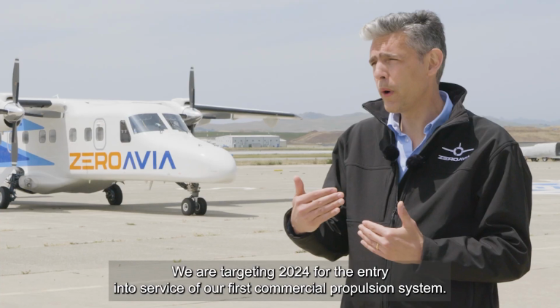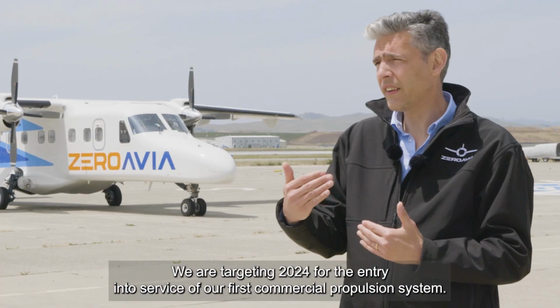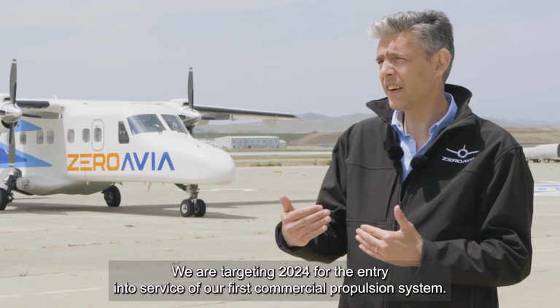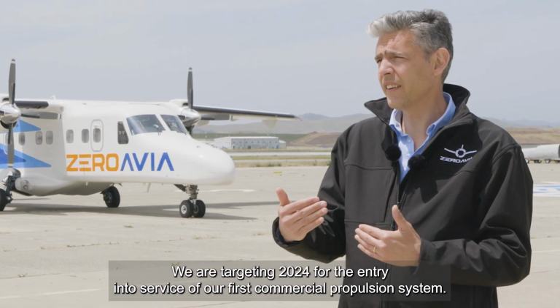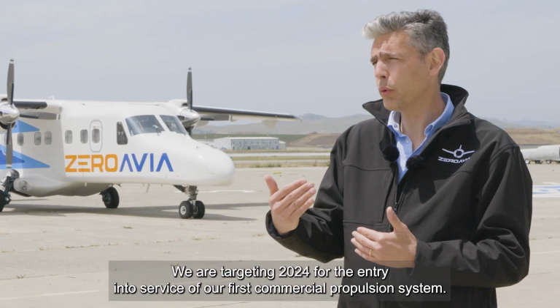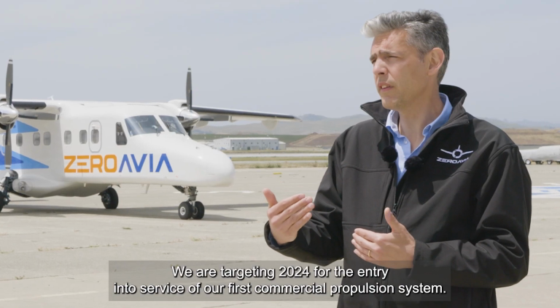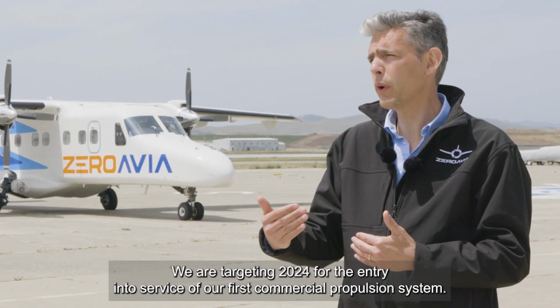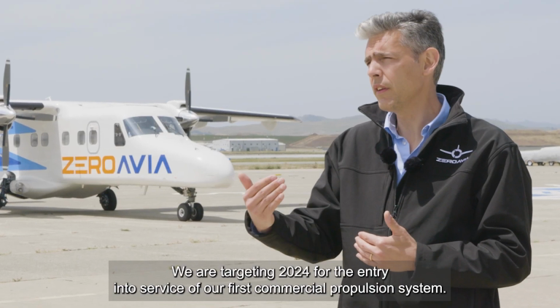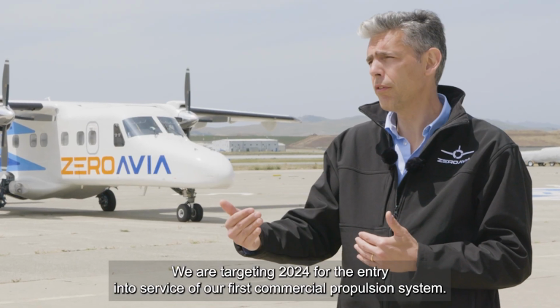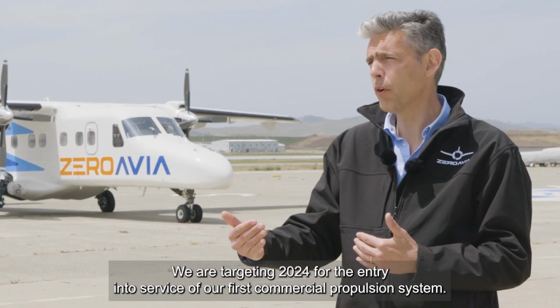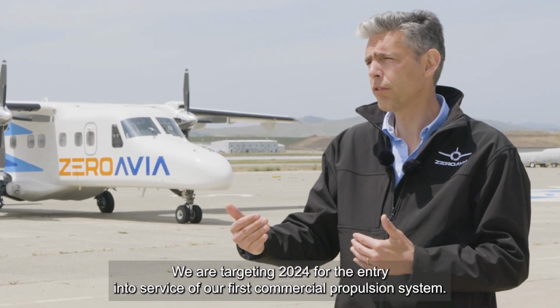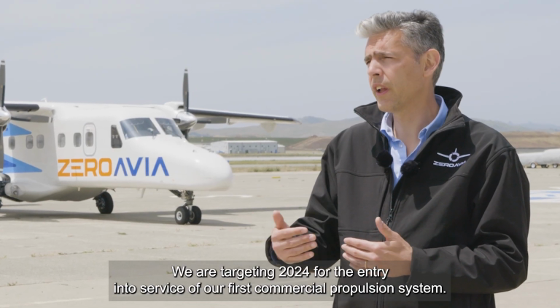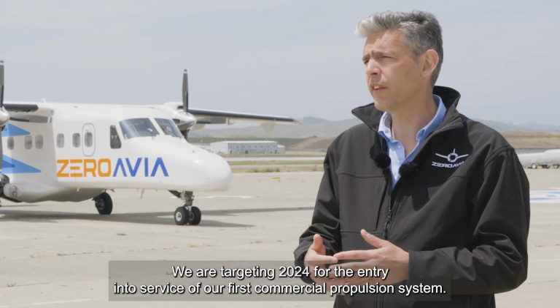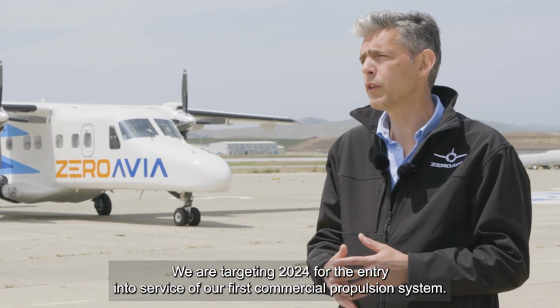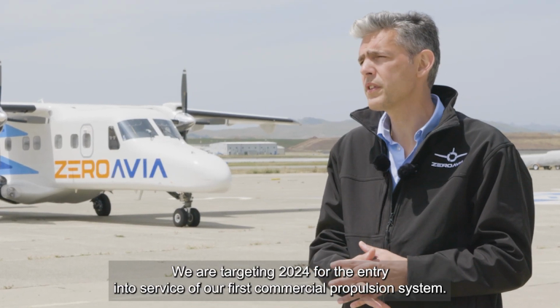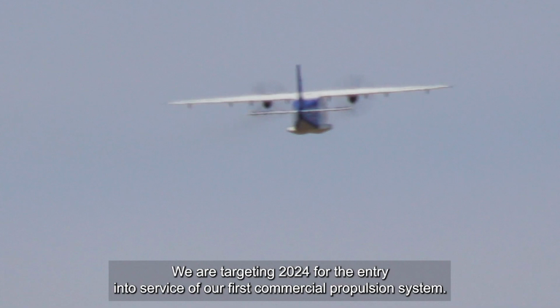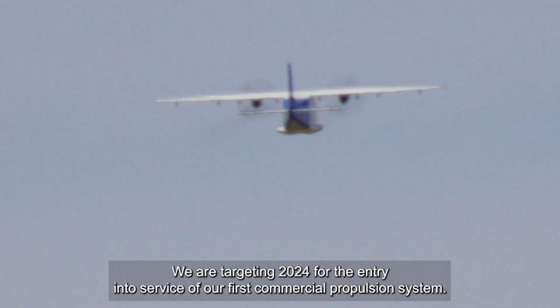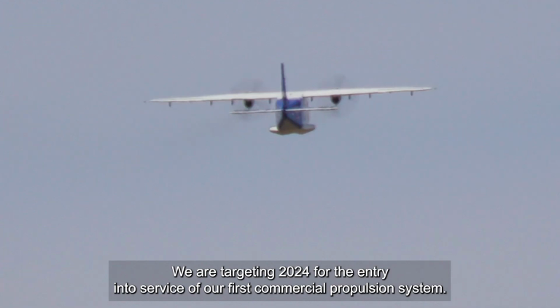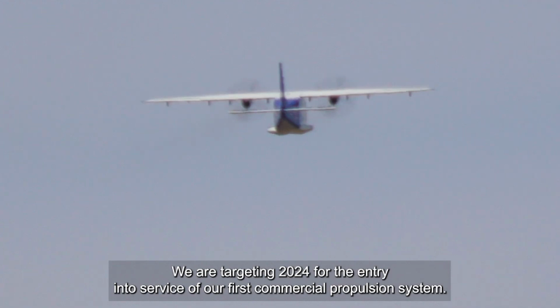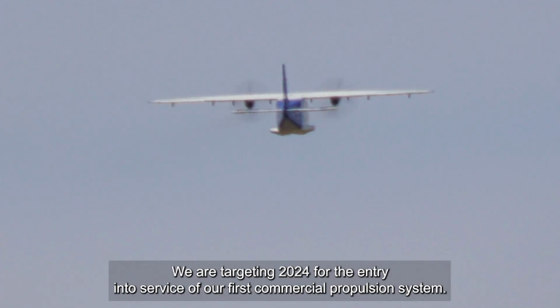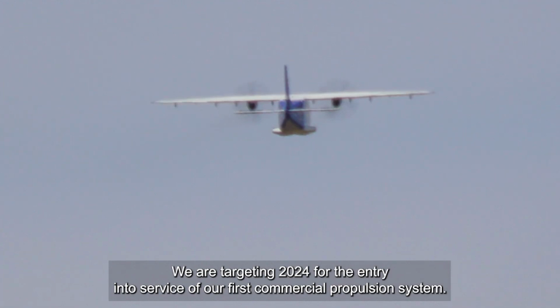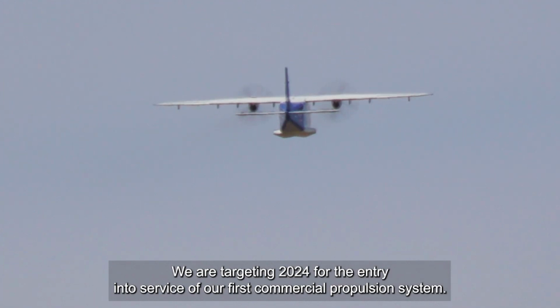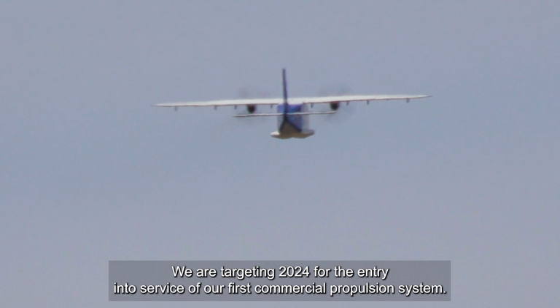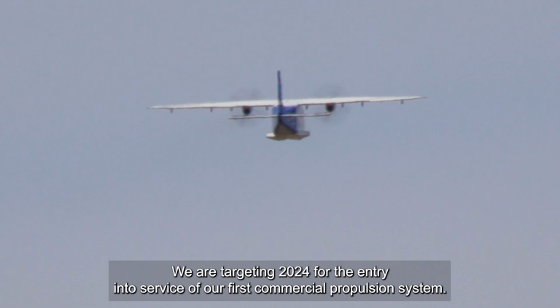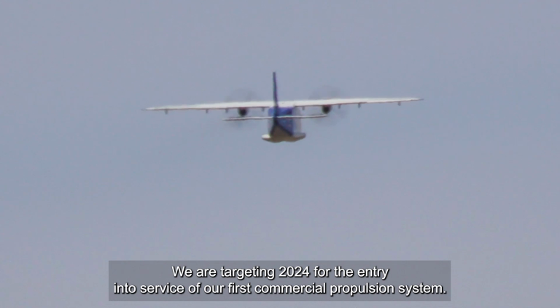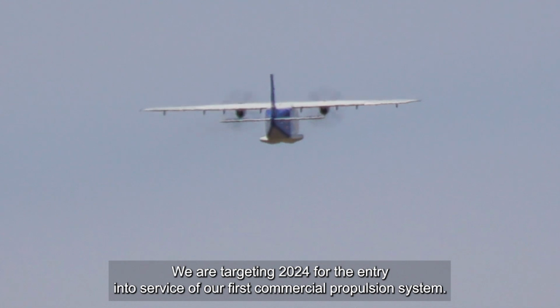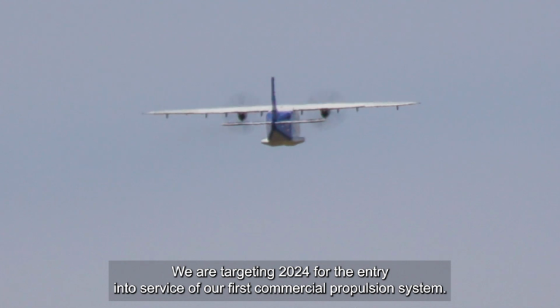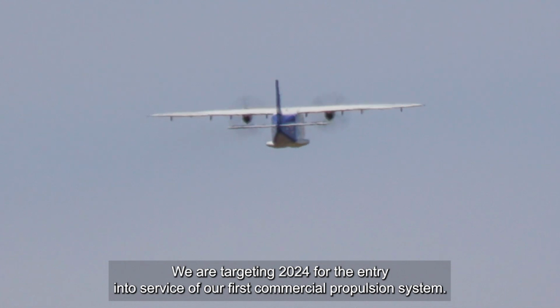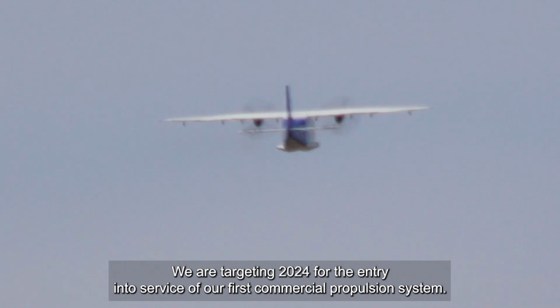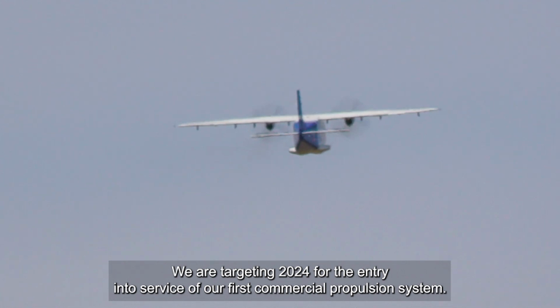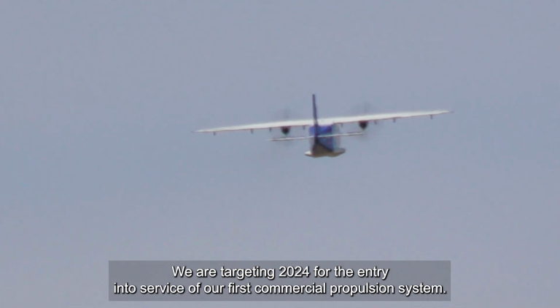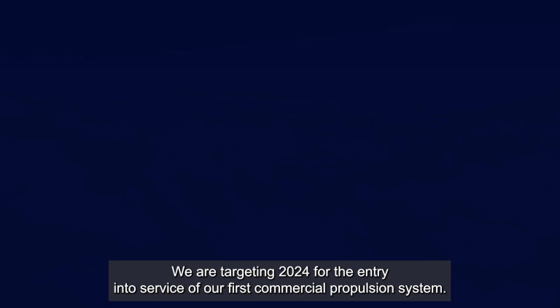We are targeting 2024 for the entry into service of our first commercial propulsion system.